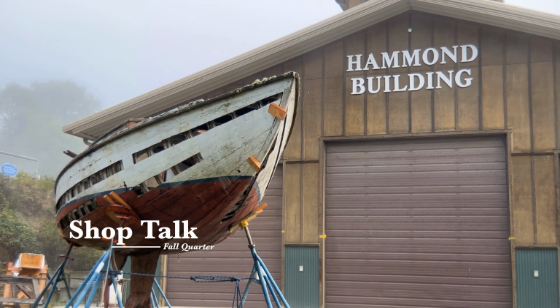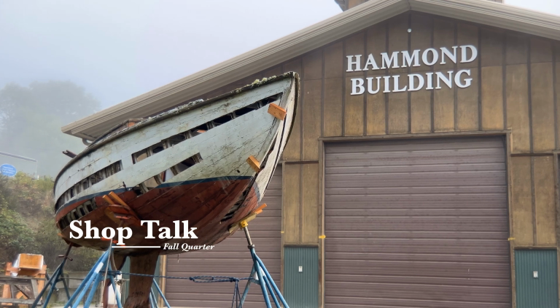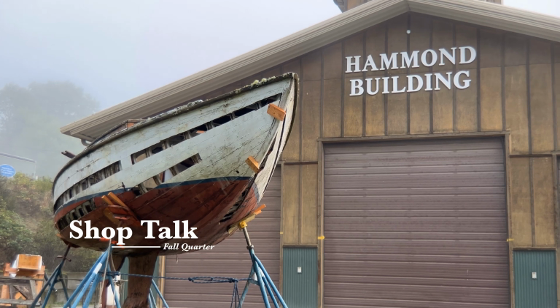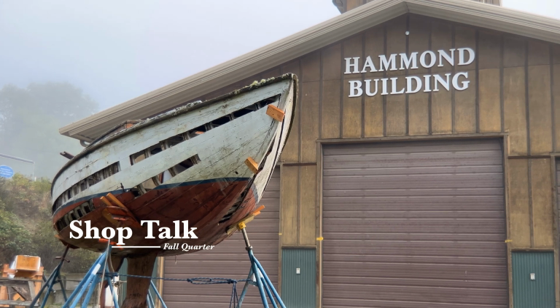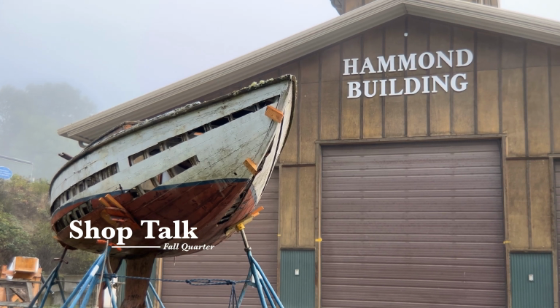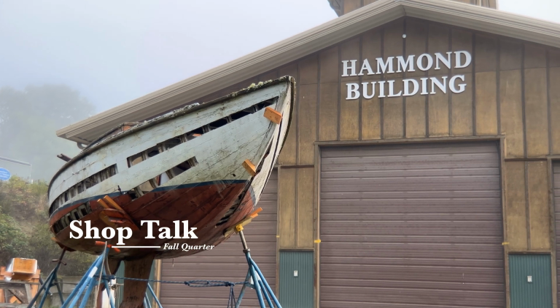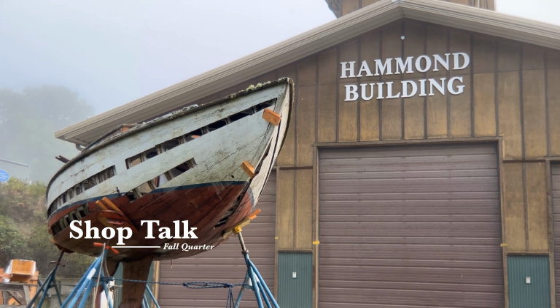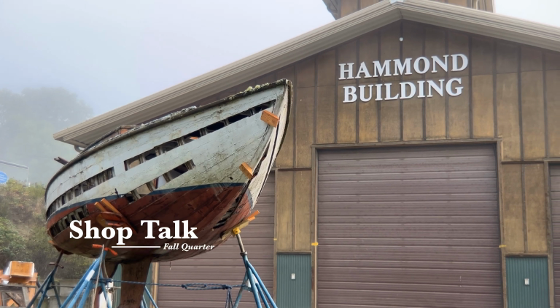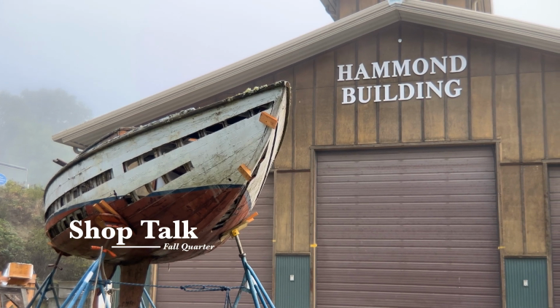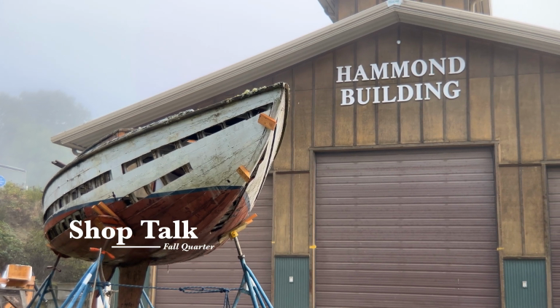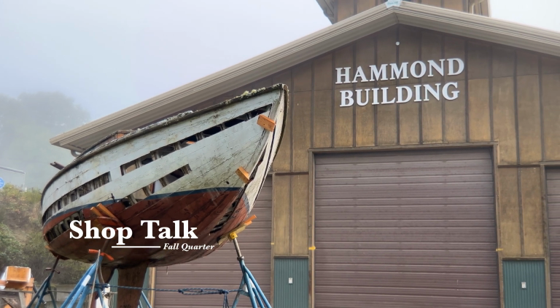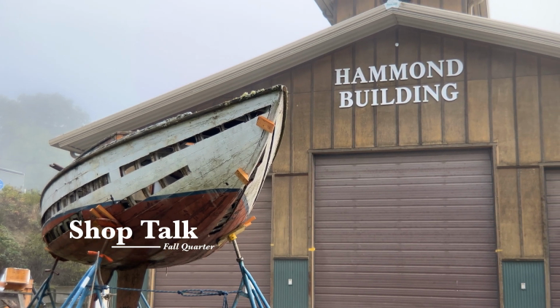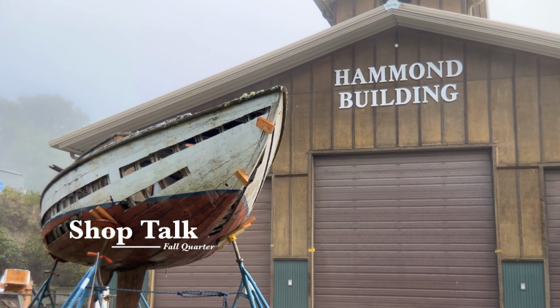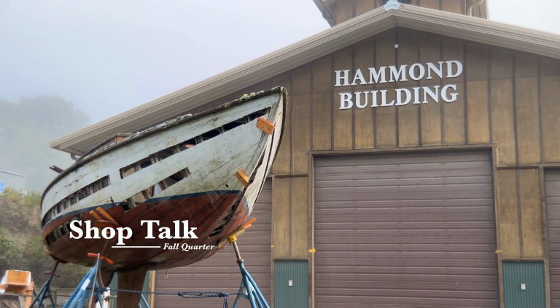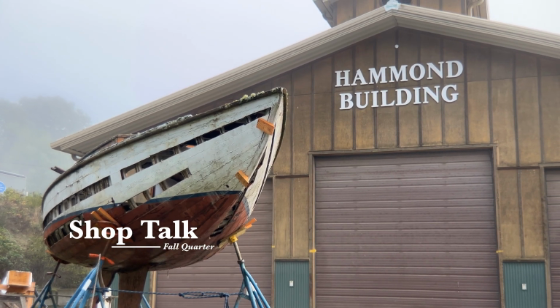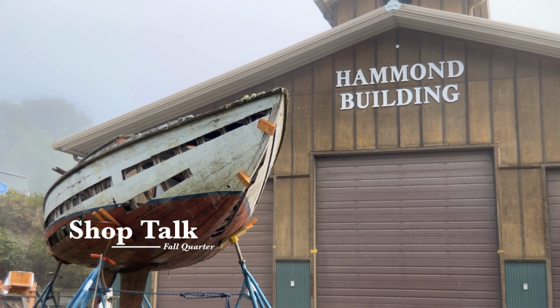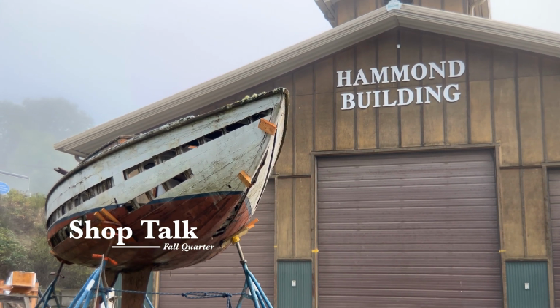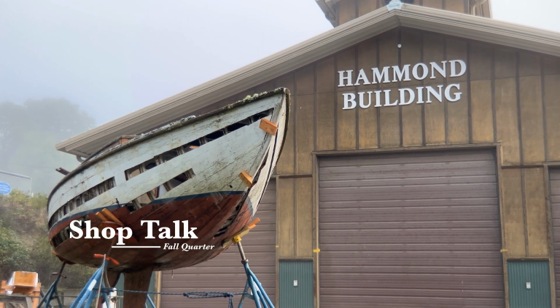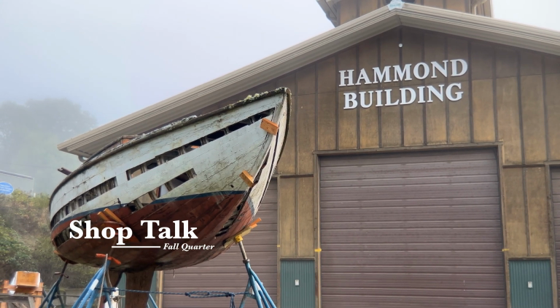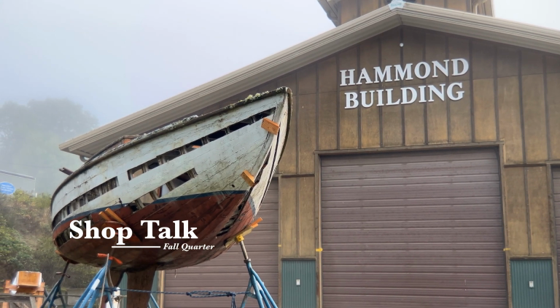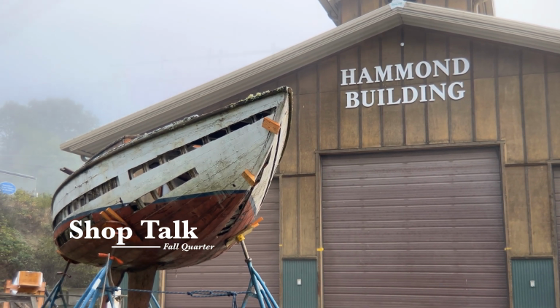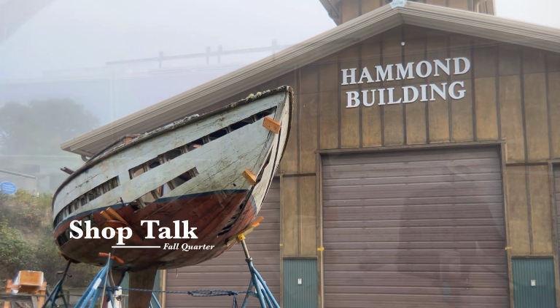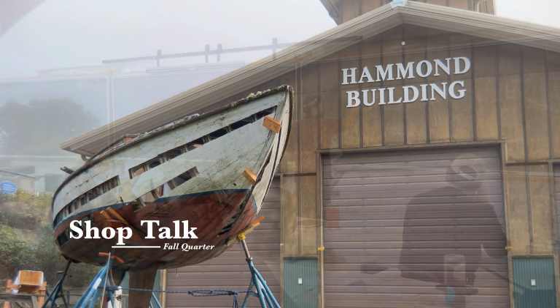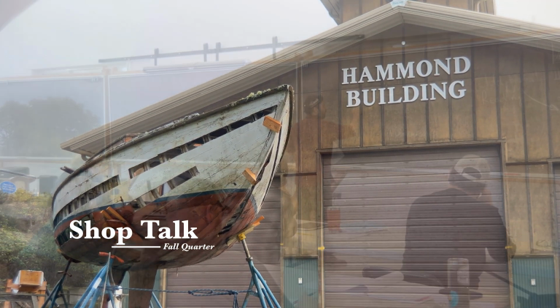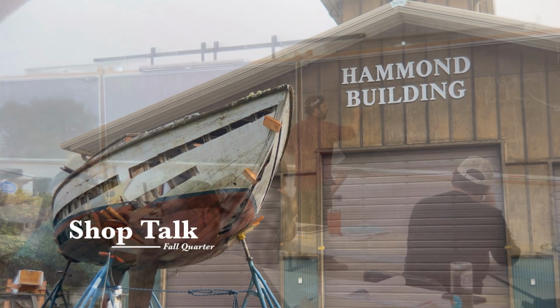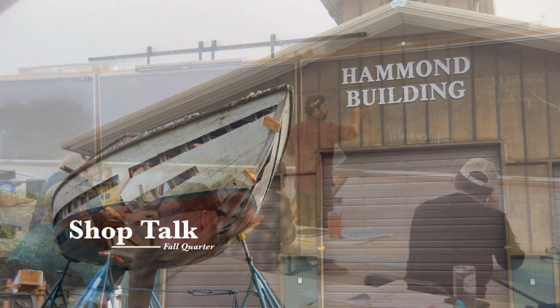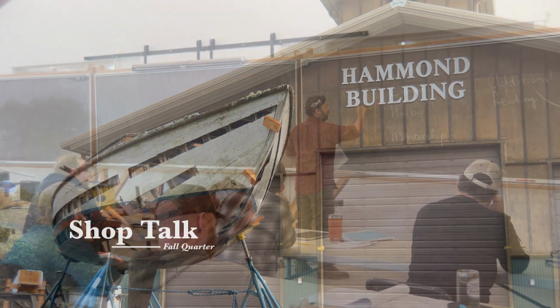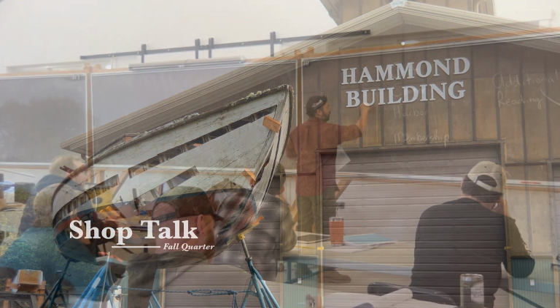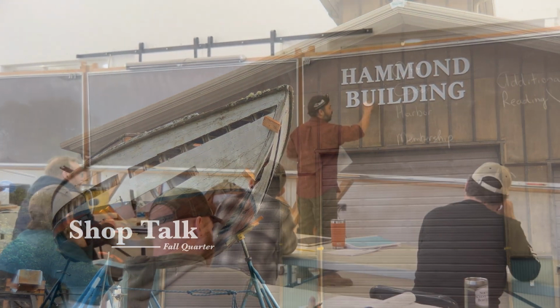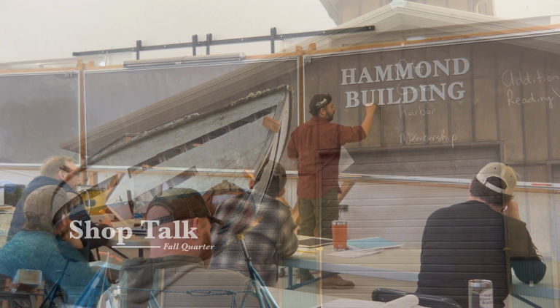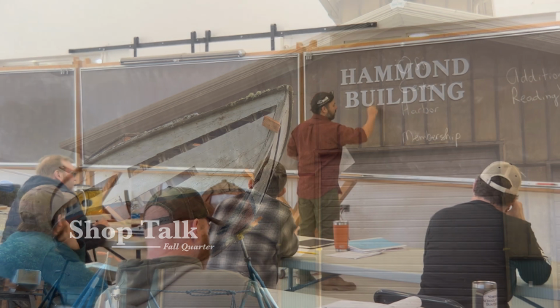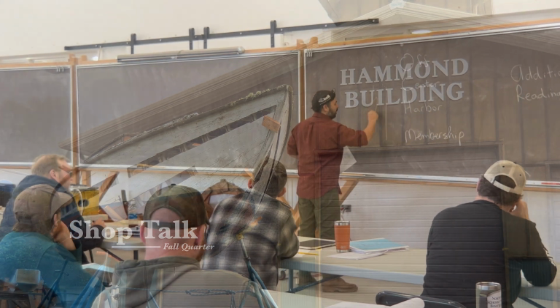Welcome back to Shop Talk. My name is Shawn Komen and I am the lead instructor at the Northwest School of Wooden Boat Building.